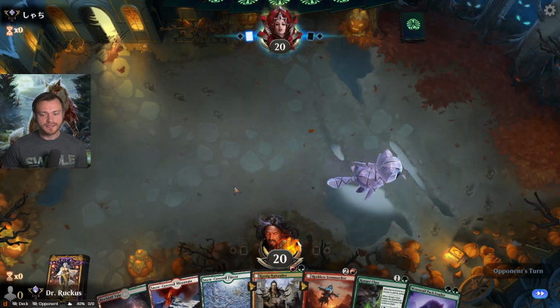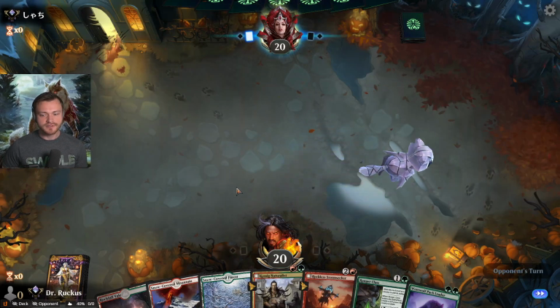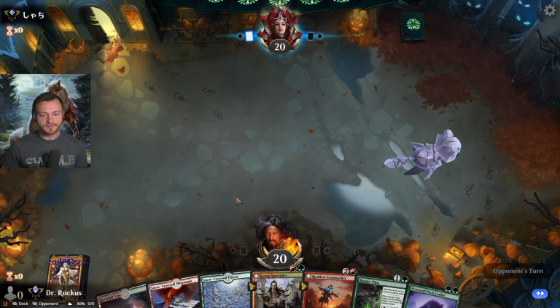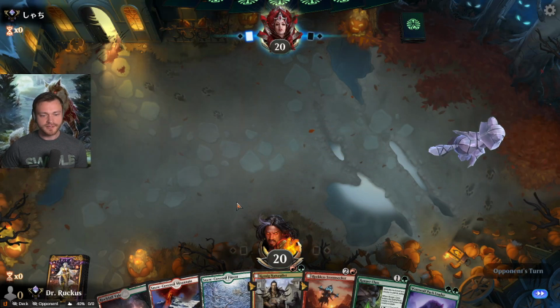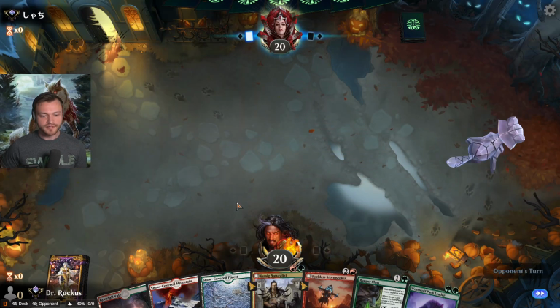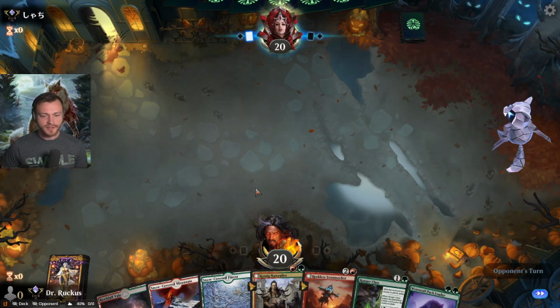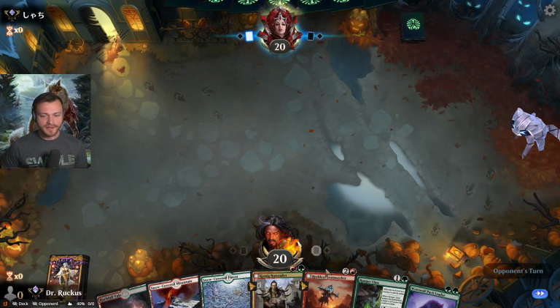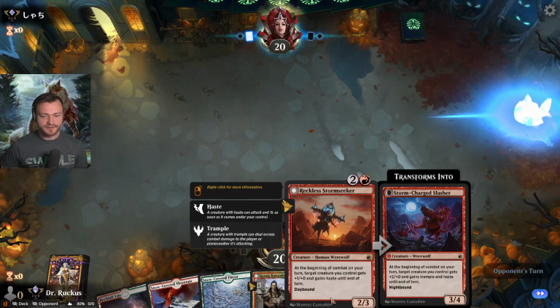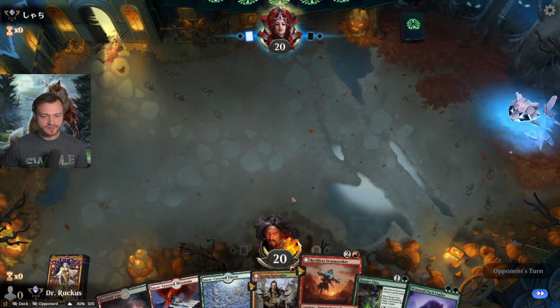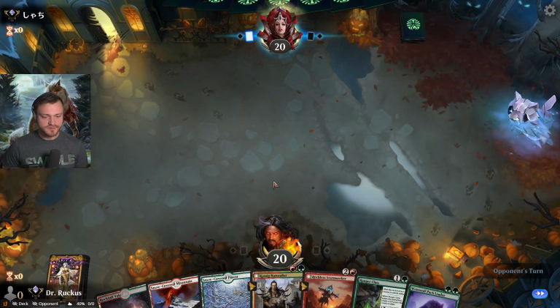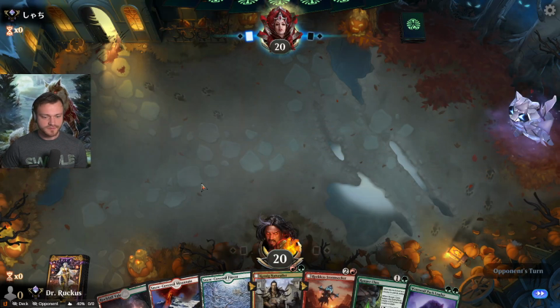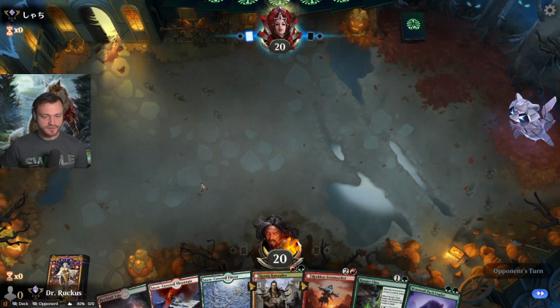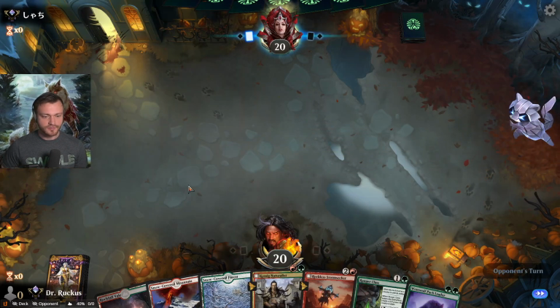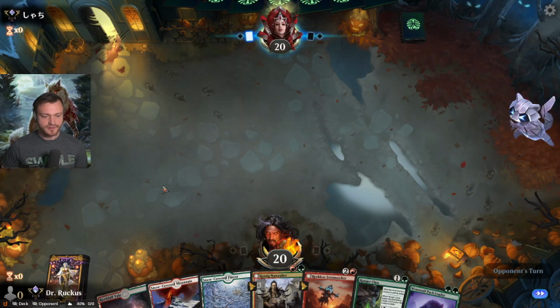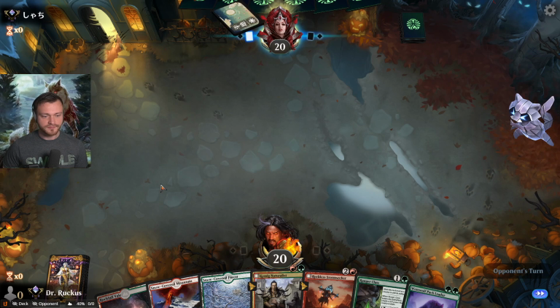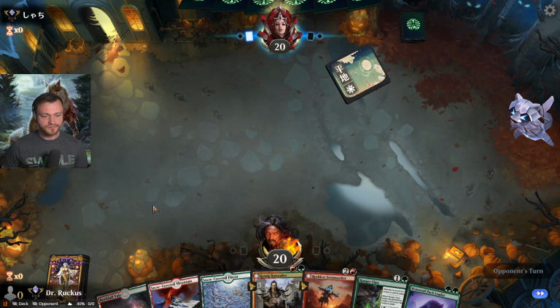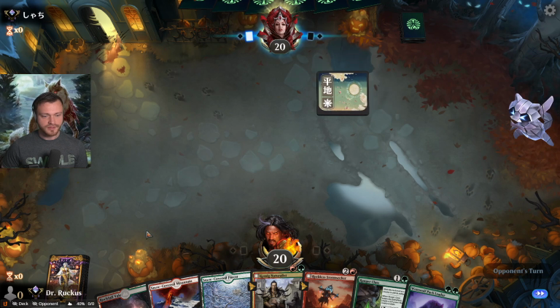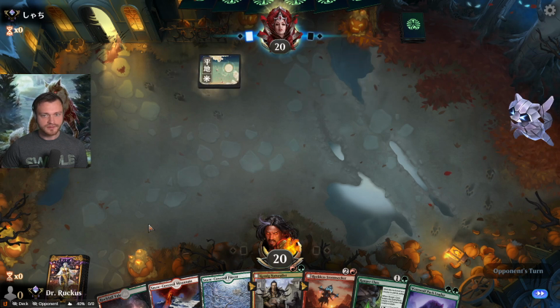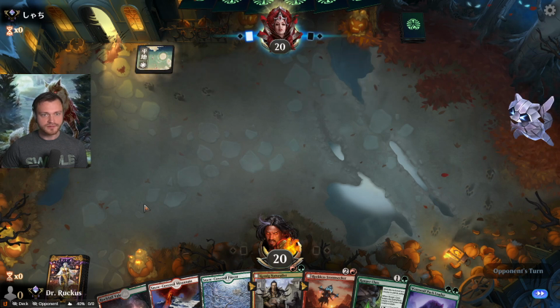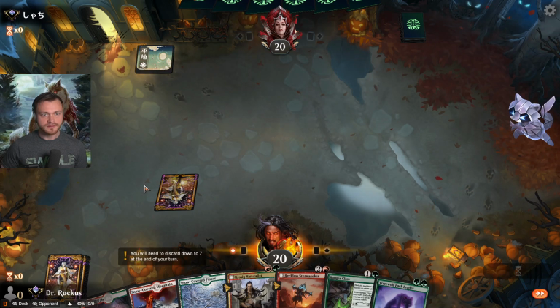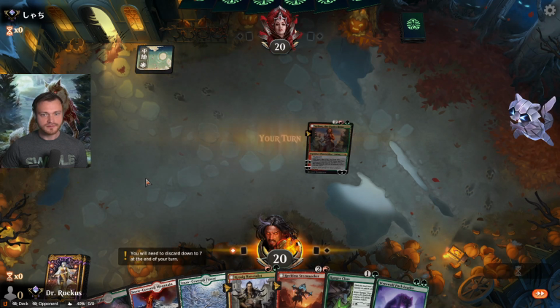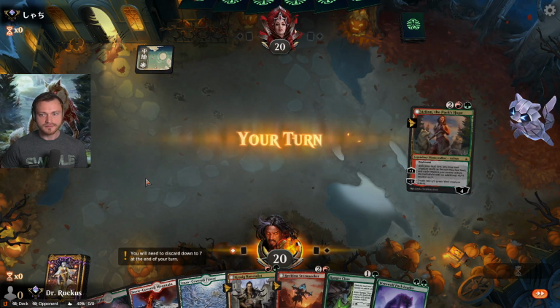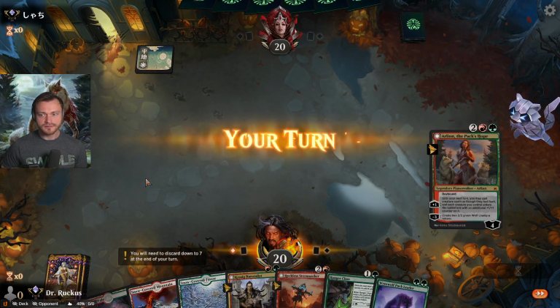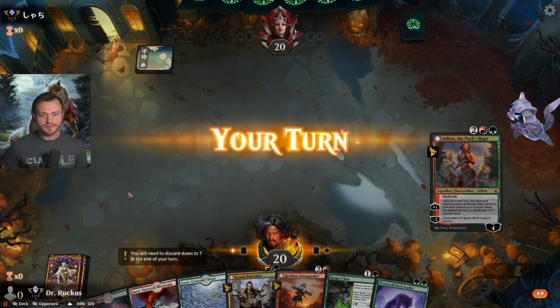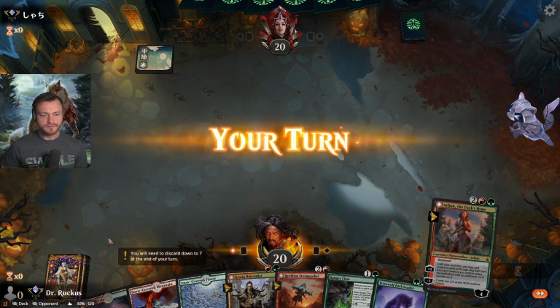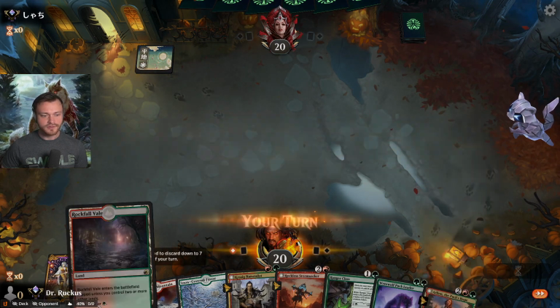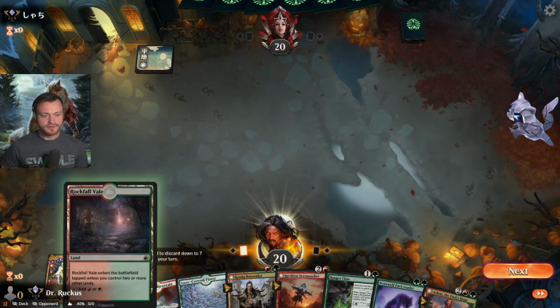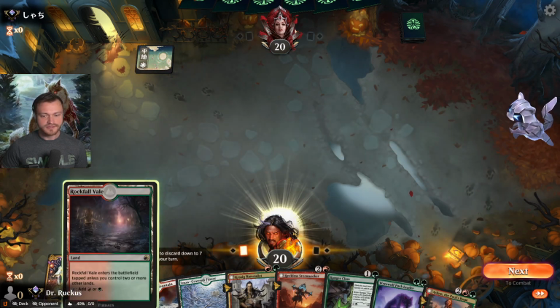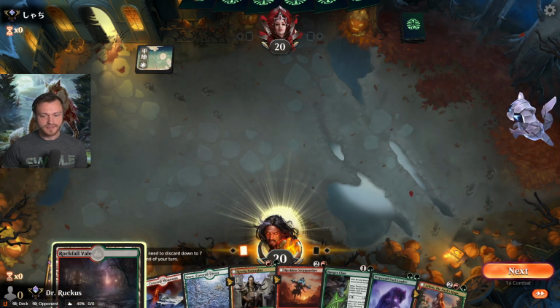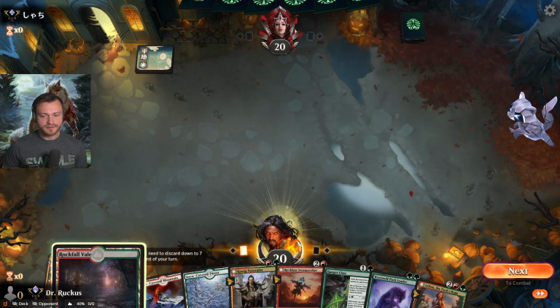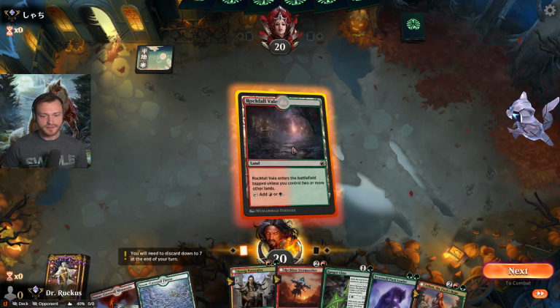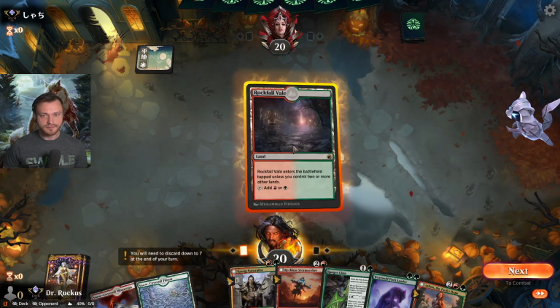Naturalist or Pack Leader — probably Pack Leader because we have Storm Seeker to go with it. Get our tap land down first.